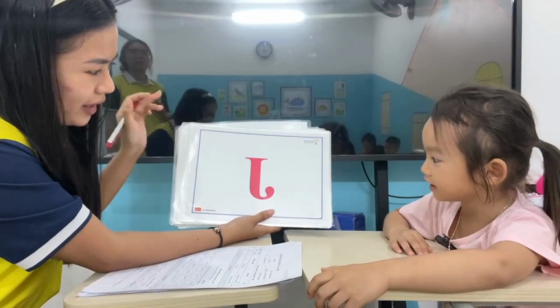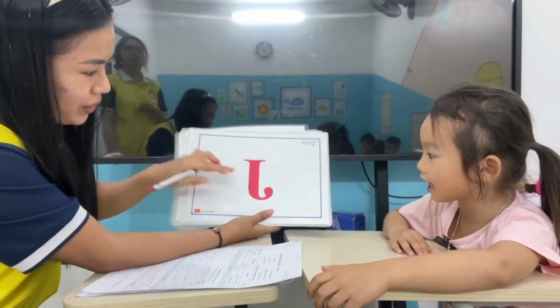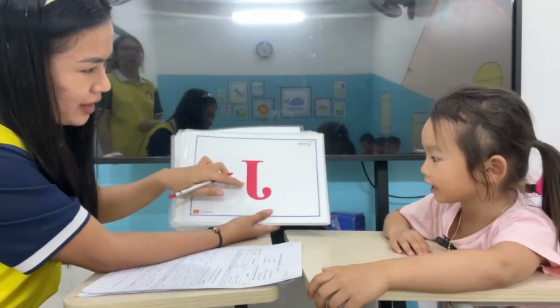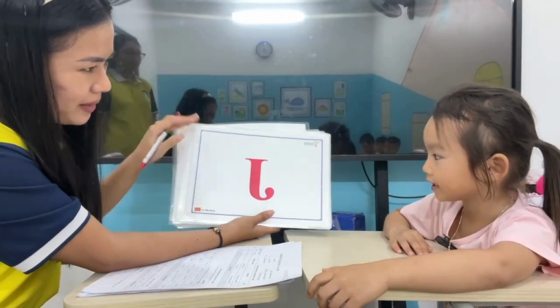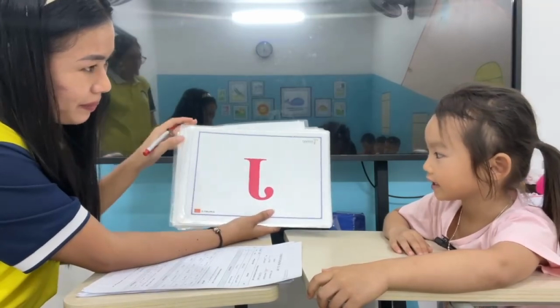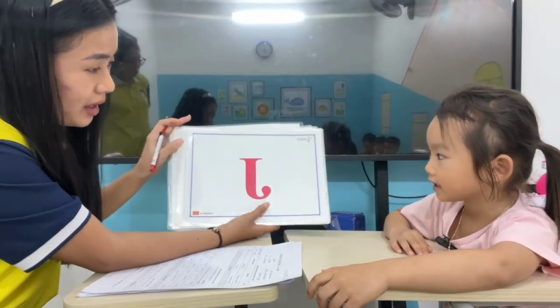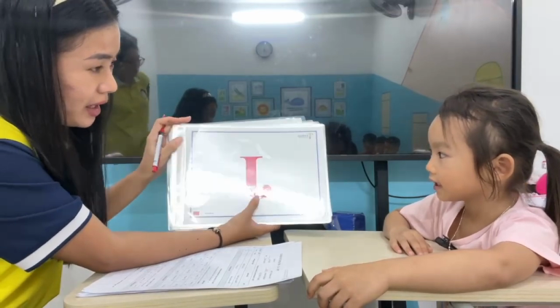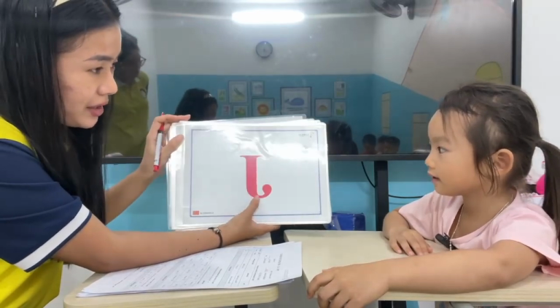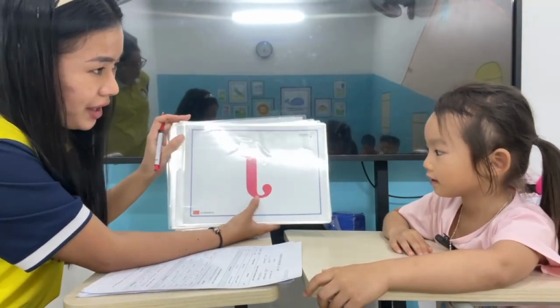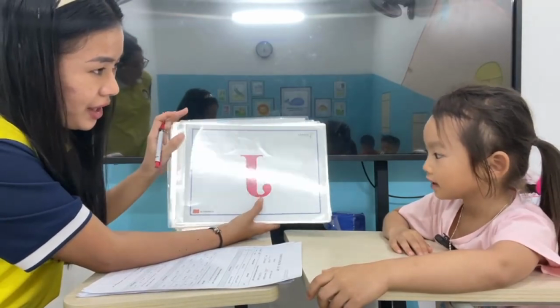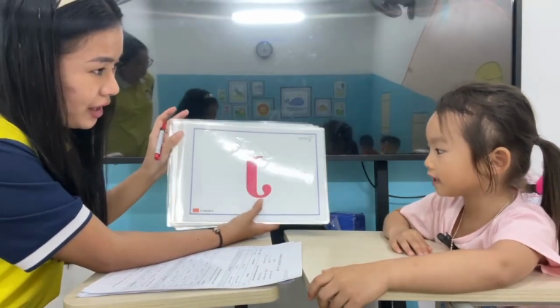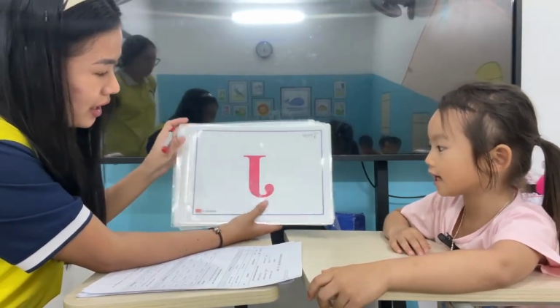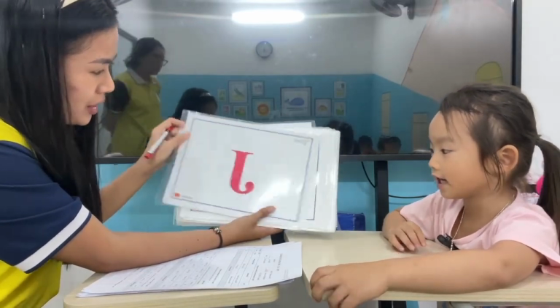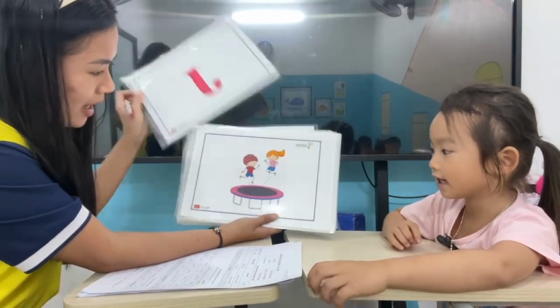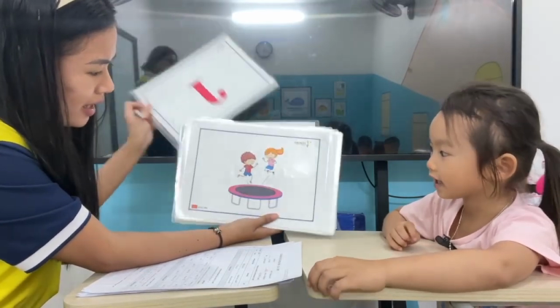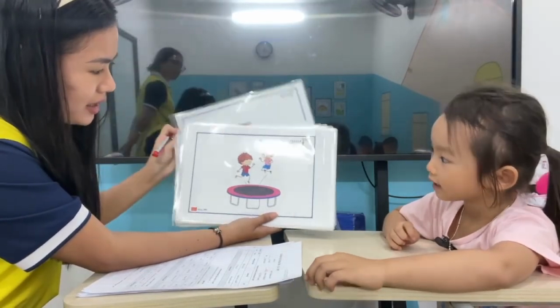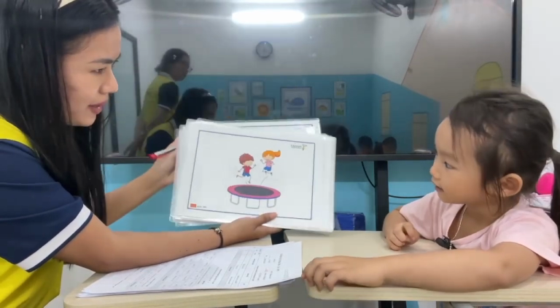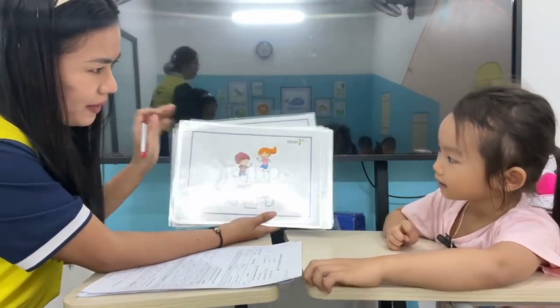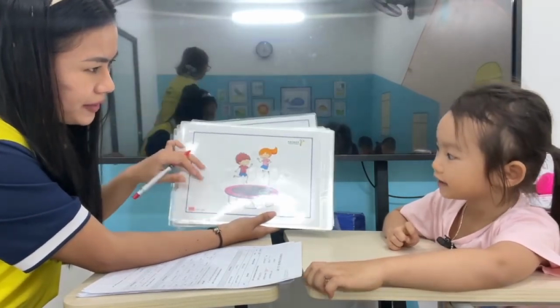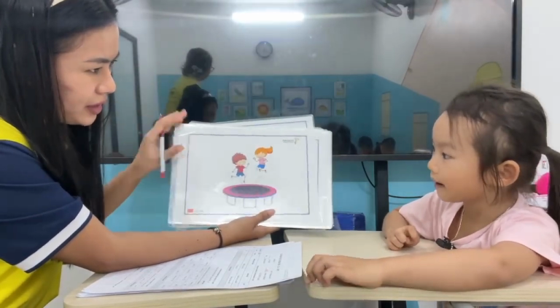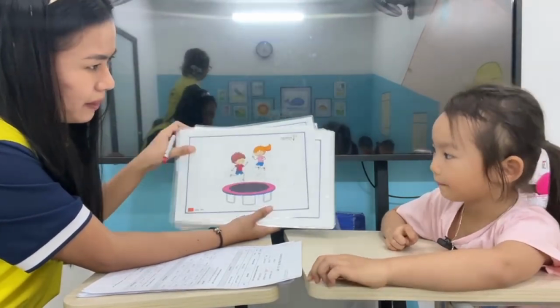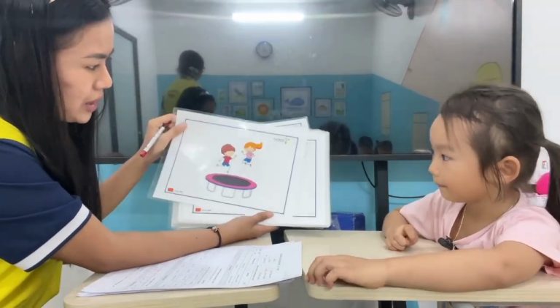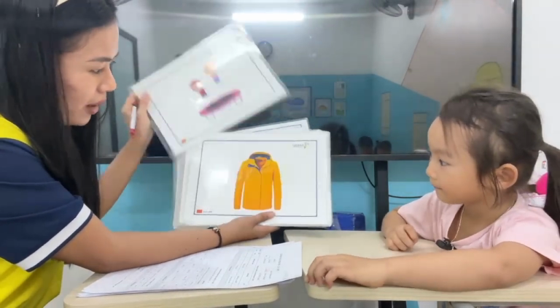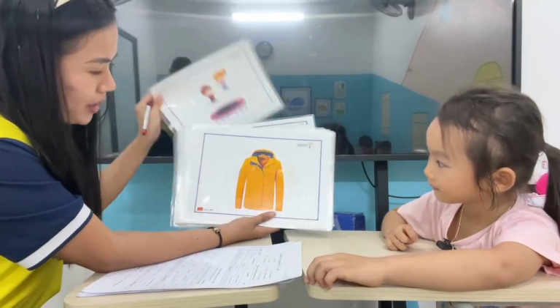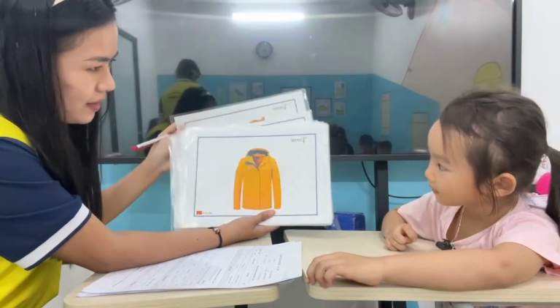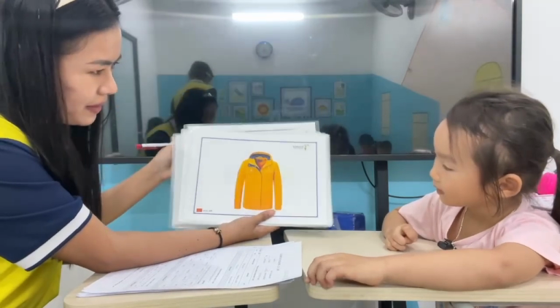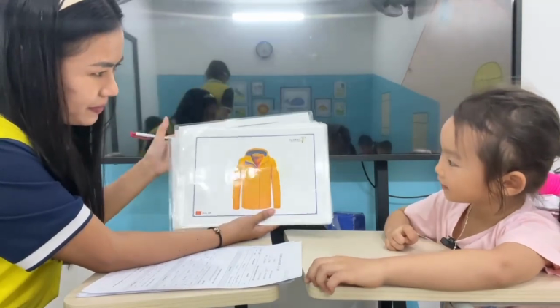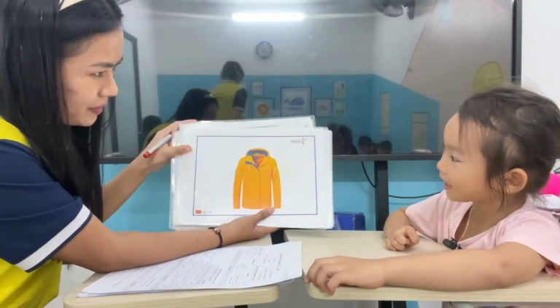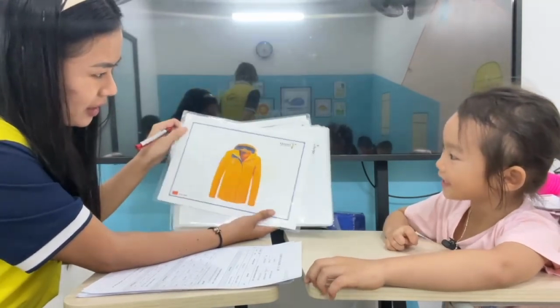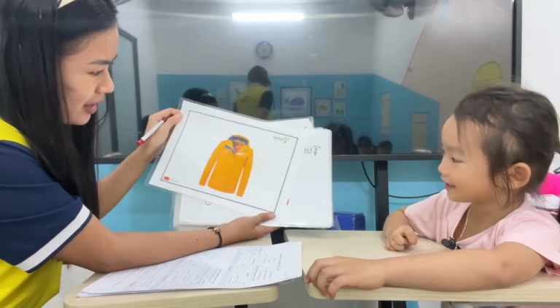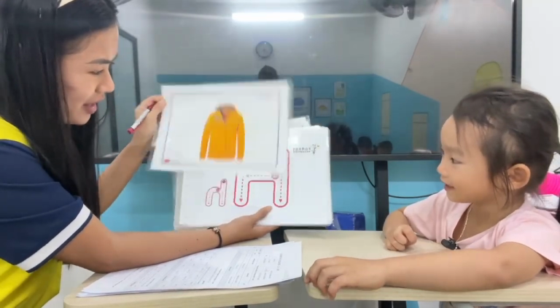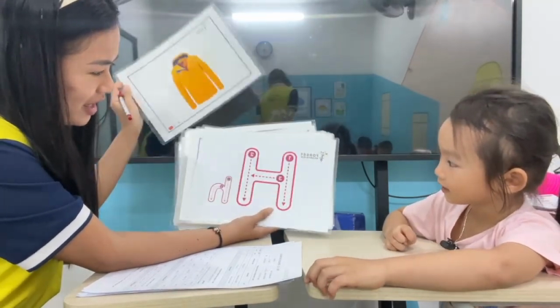What letter is it? Letter? J. This one? Jump. Jump. This one? Jacket. Good.